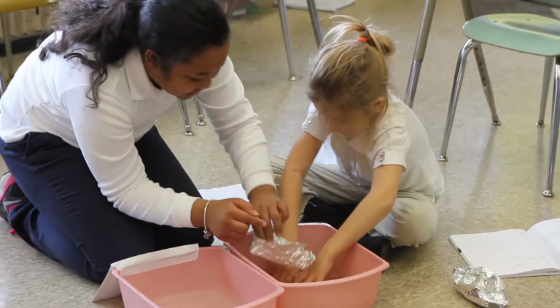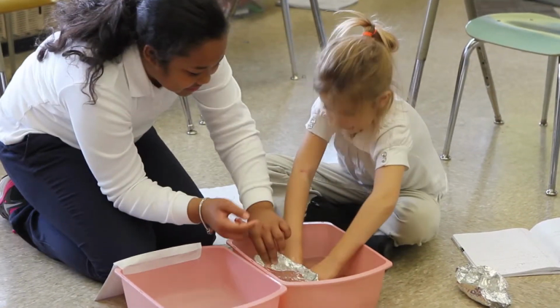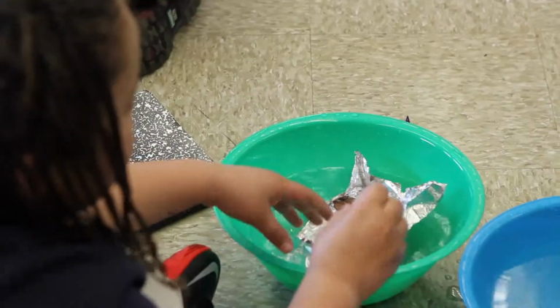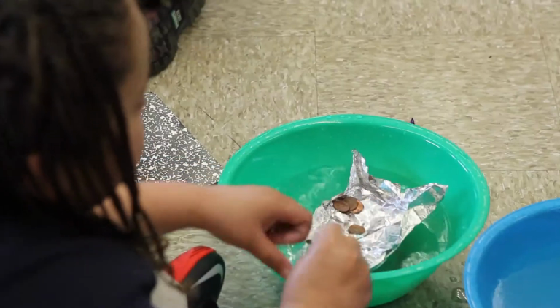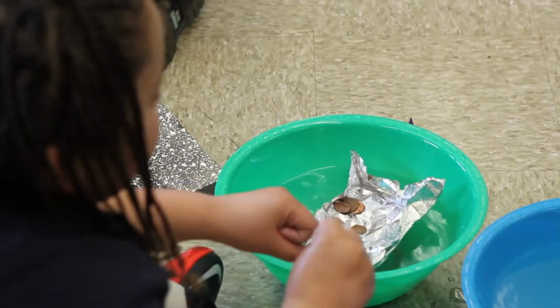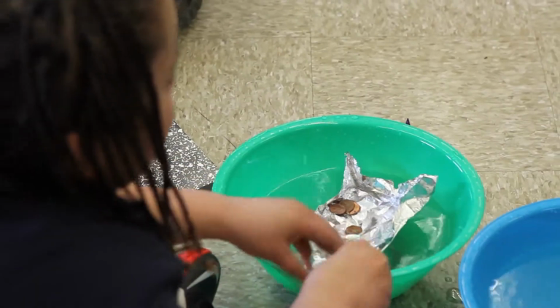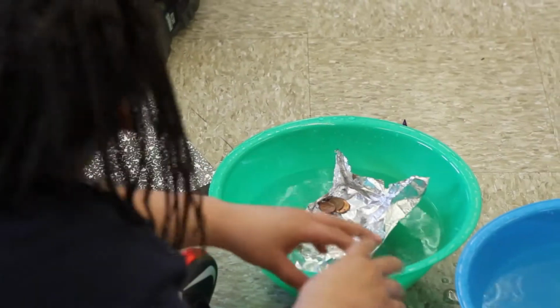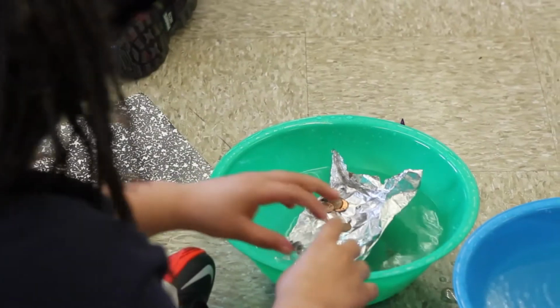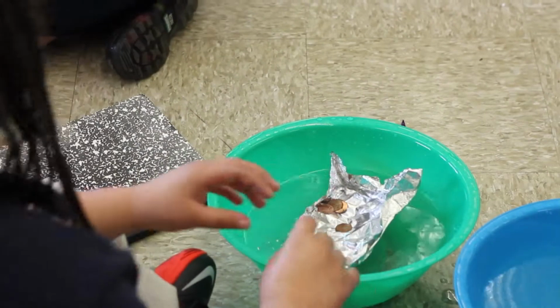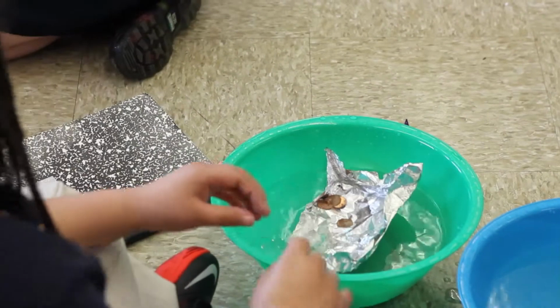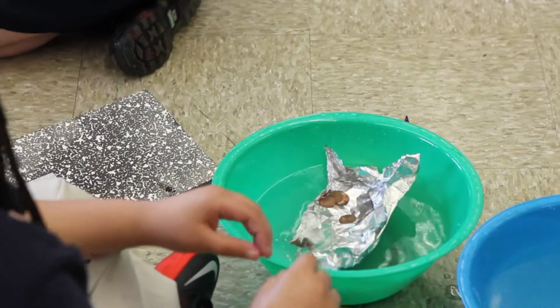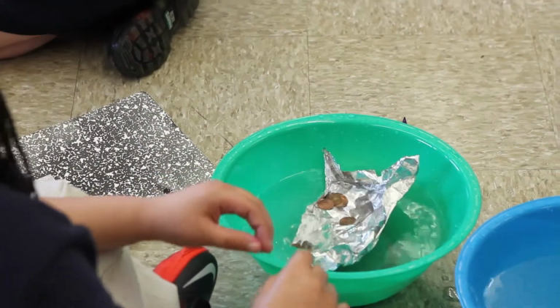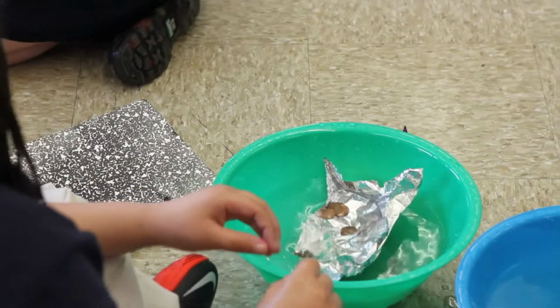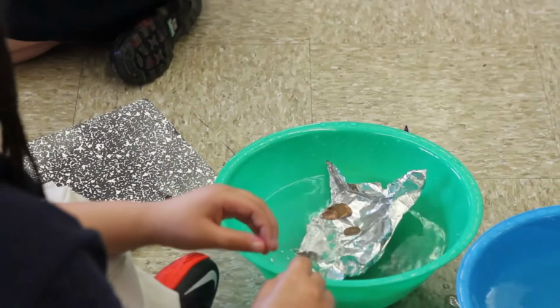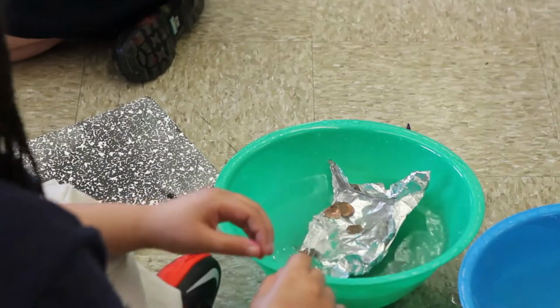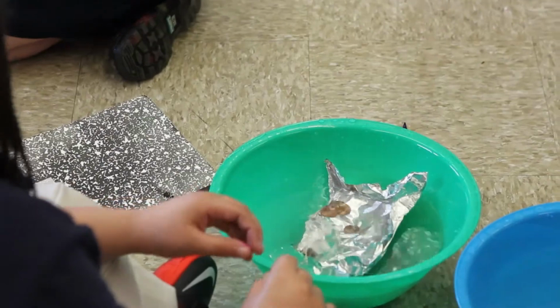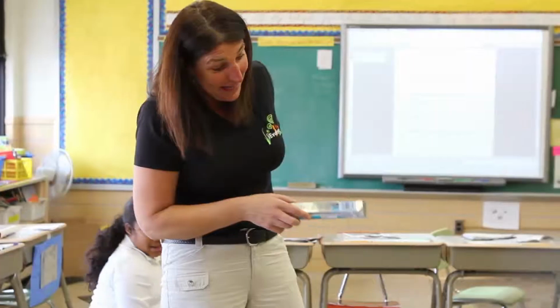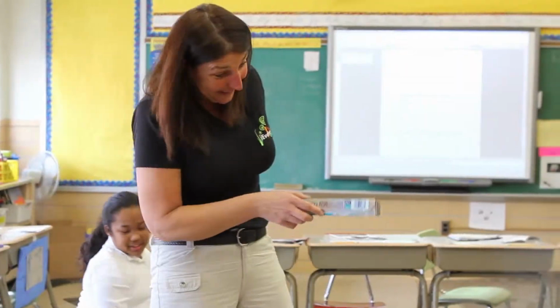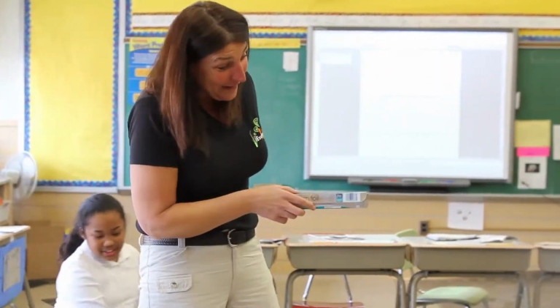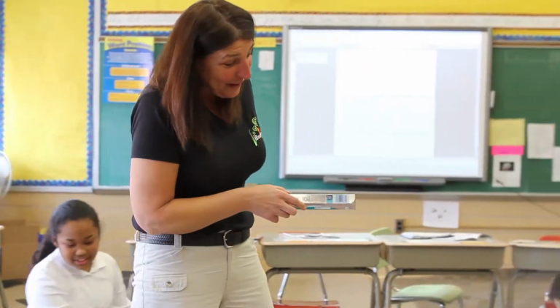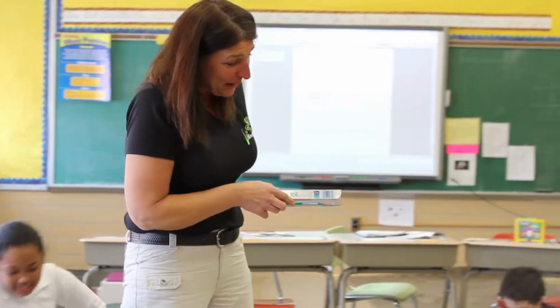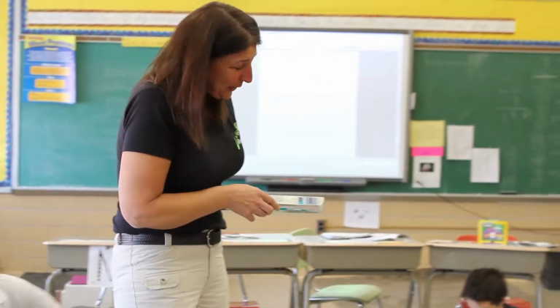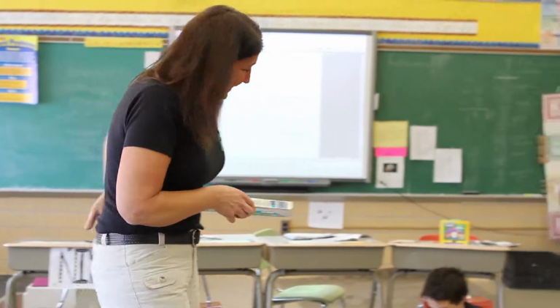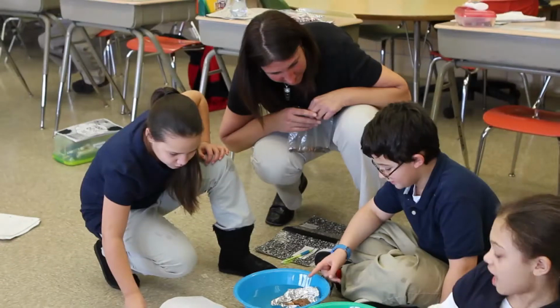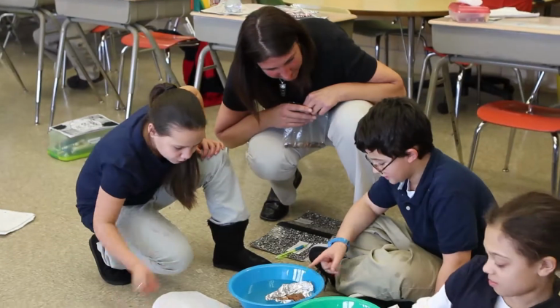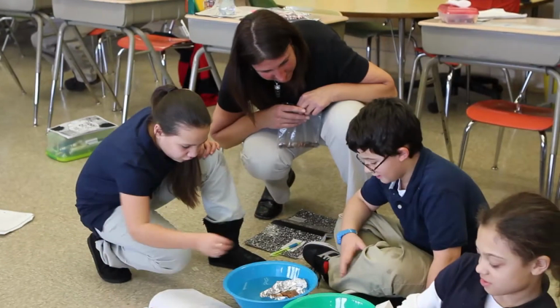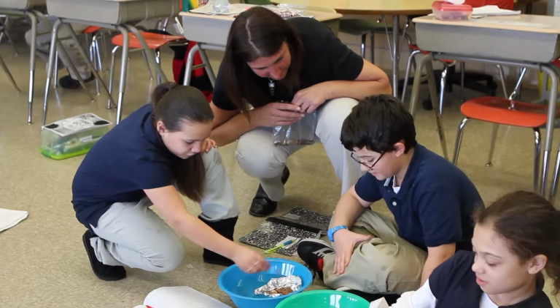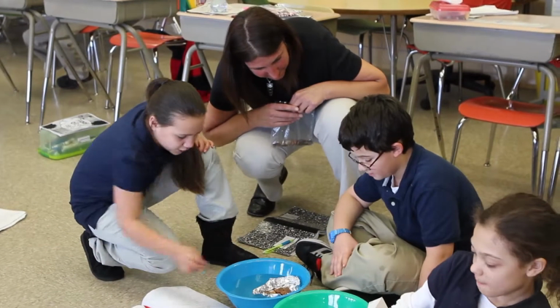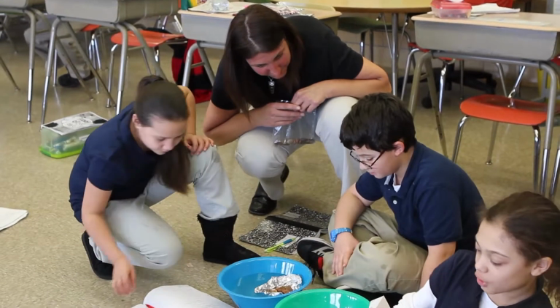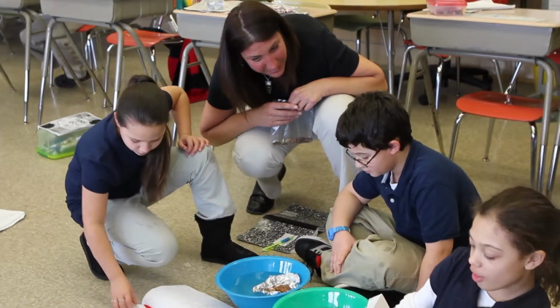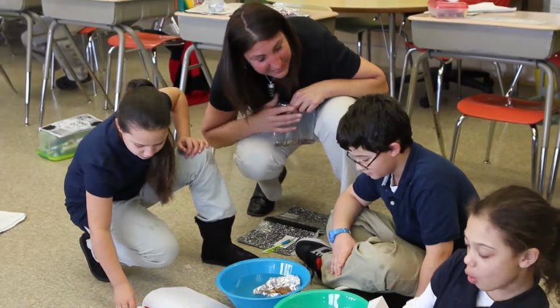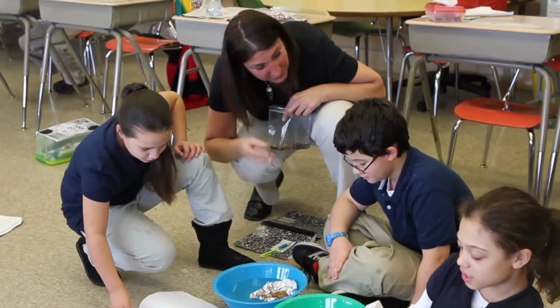As you can see, science is definitely an exciting part of these third graders' learning.